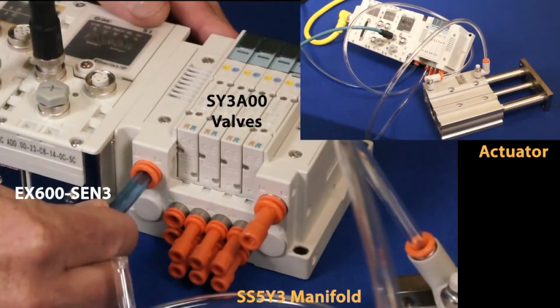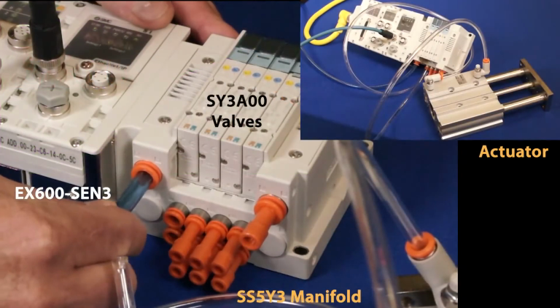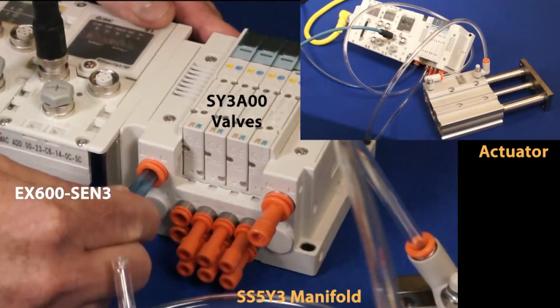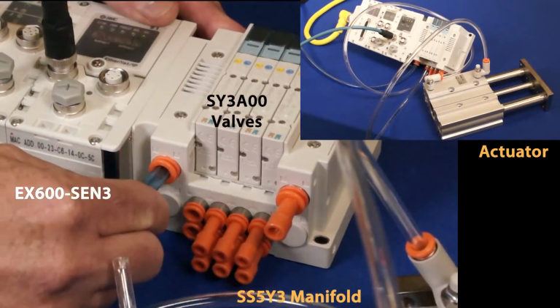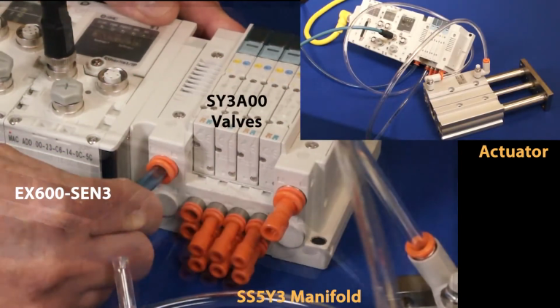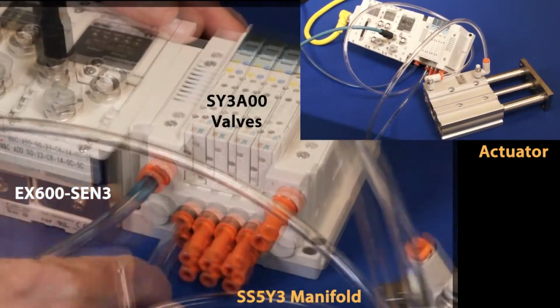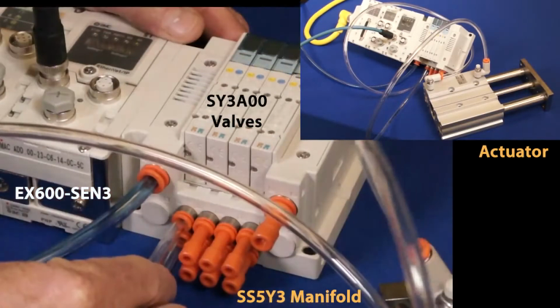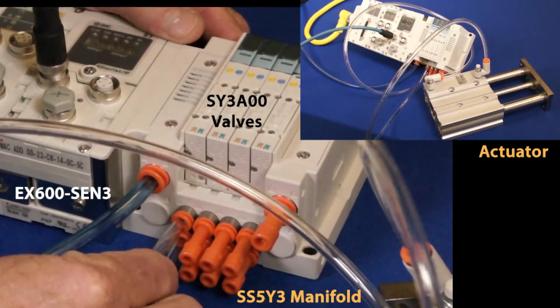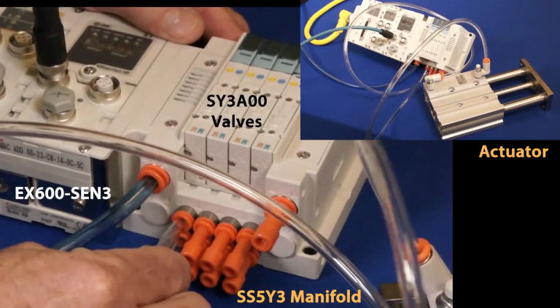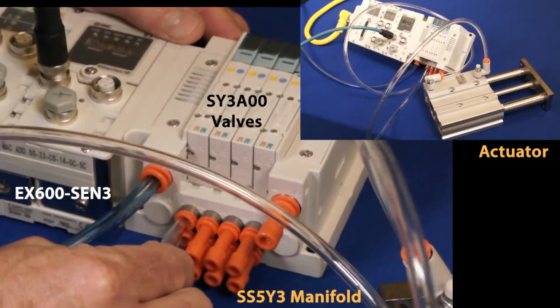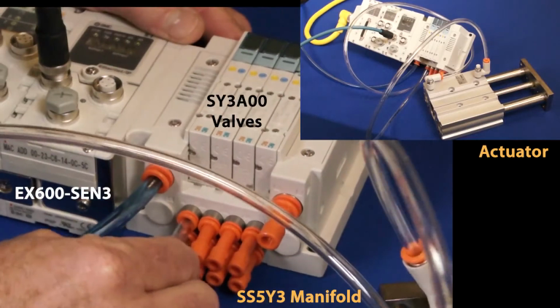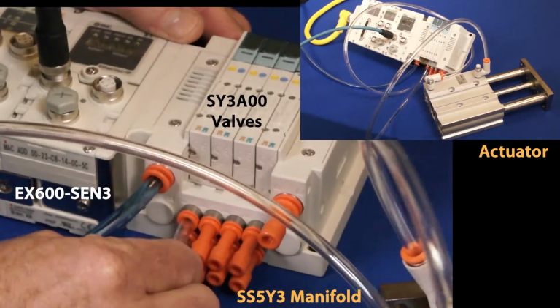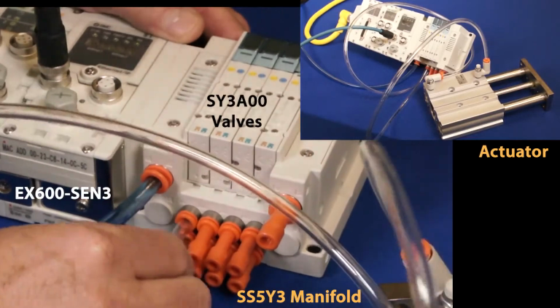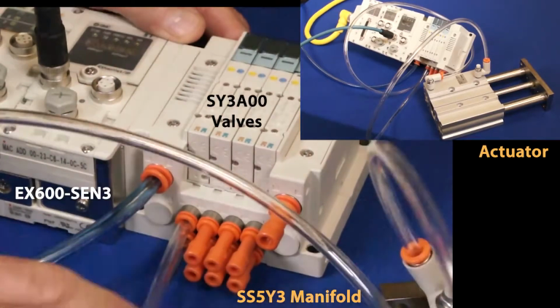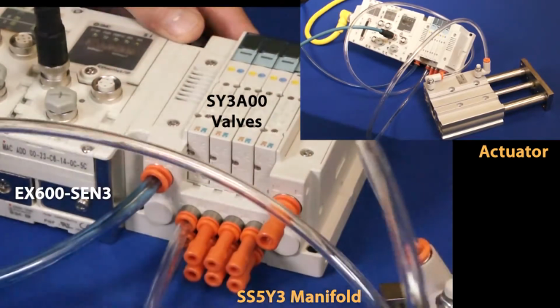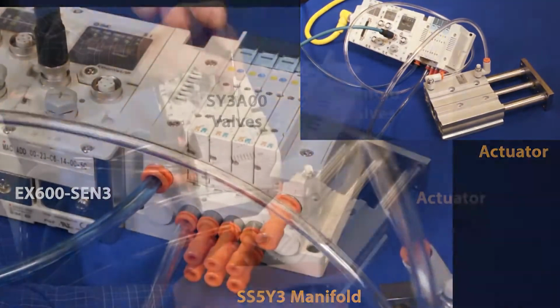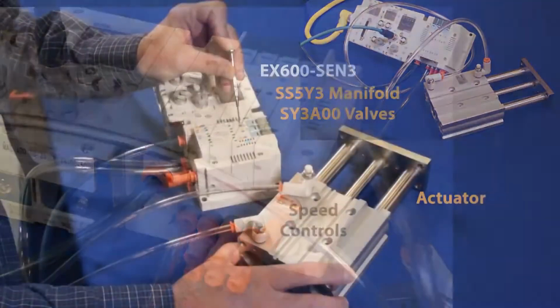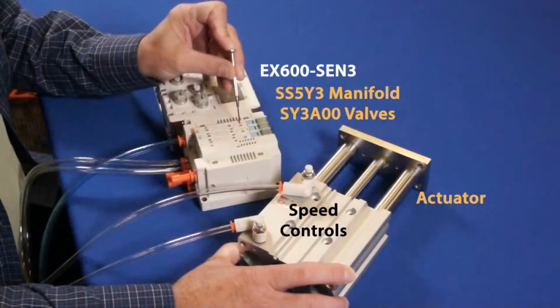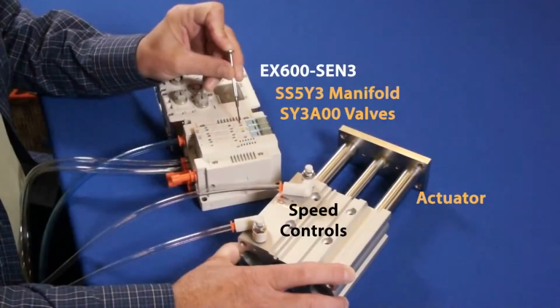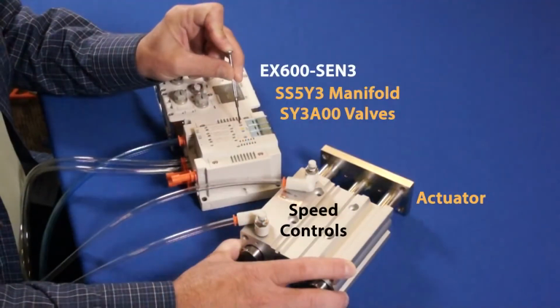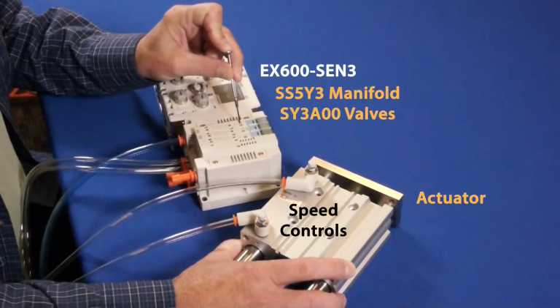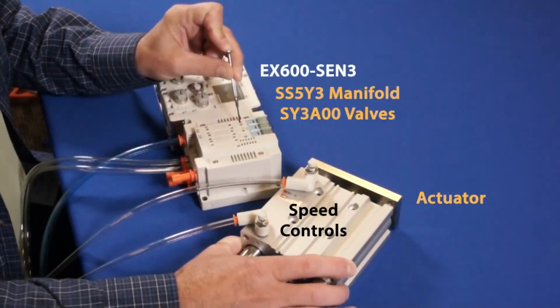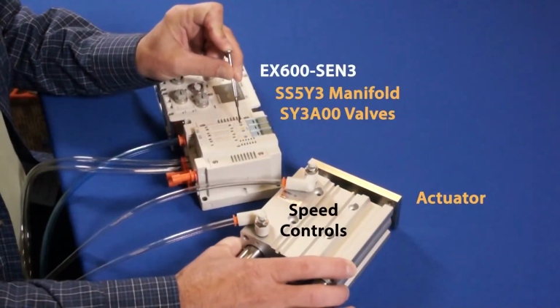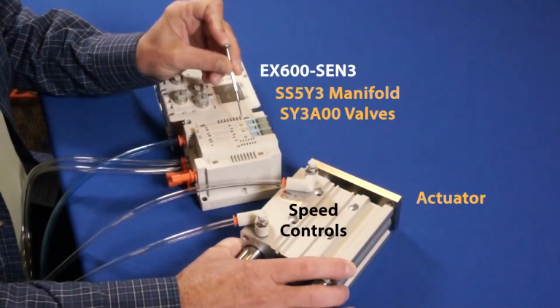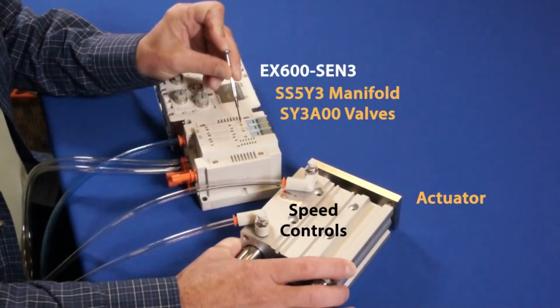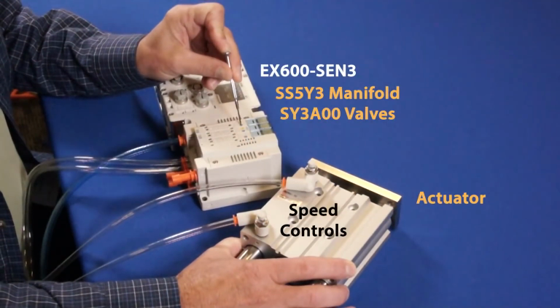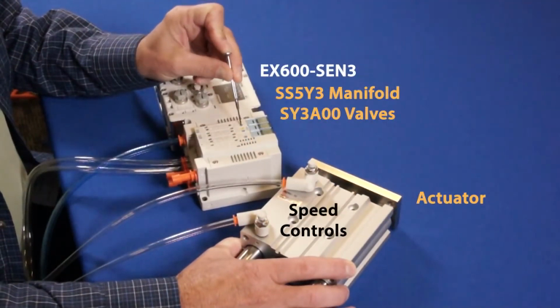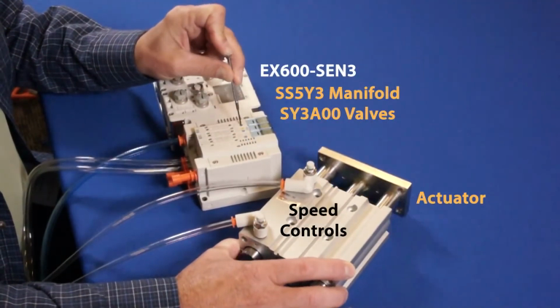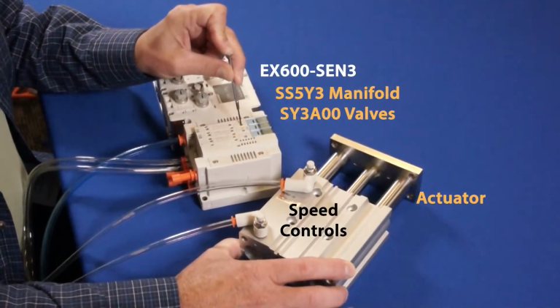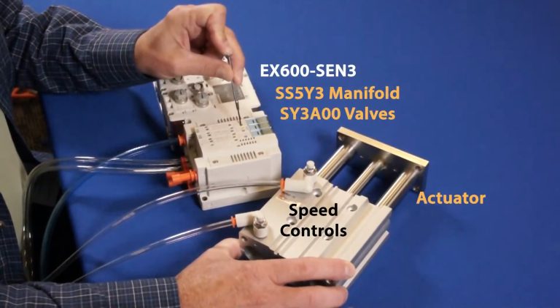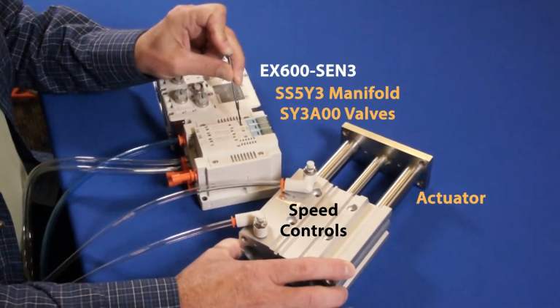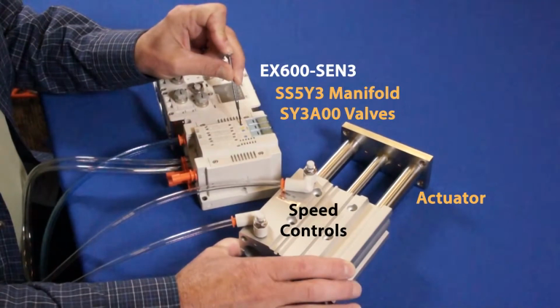First, hook up the actuator to the valve manifold. Then, using the manual overrides, test to make sure everything works.